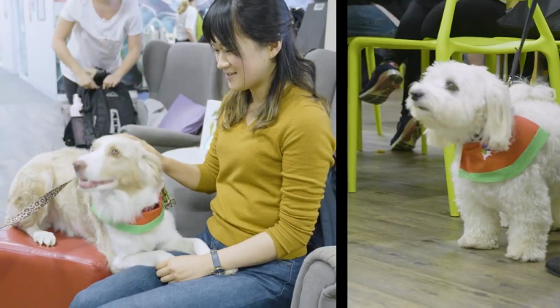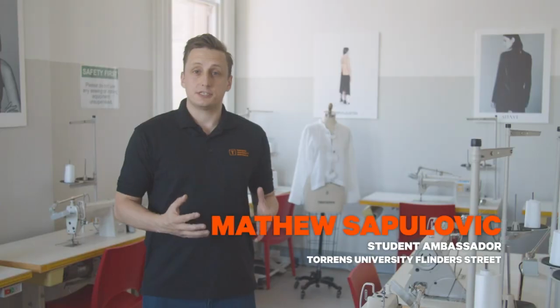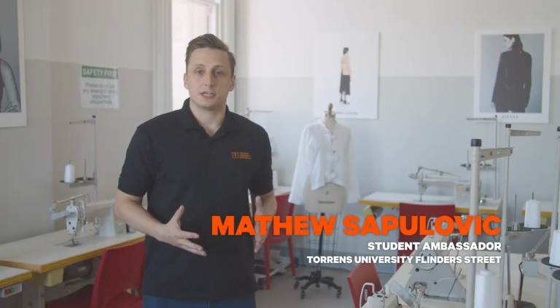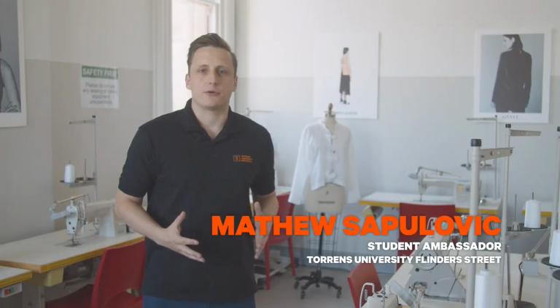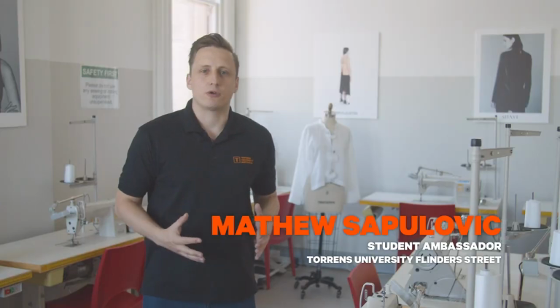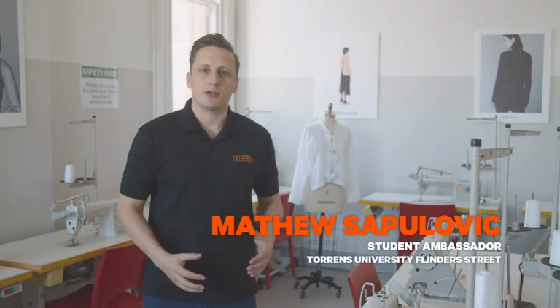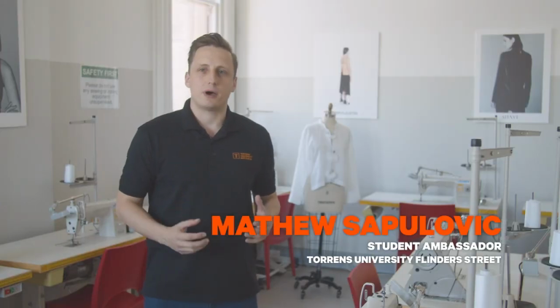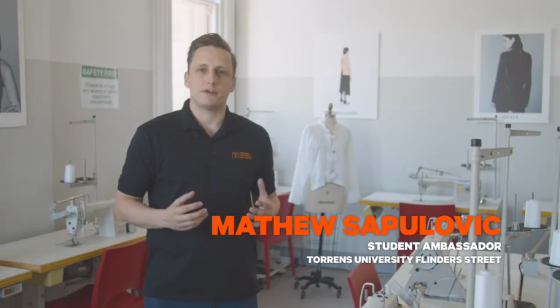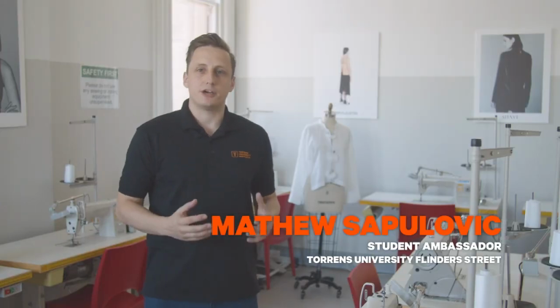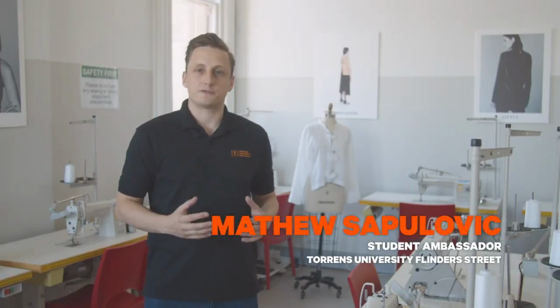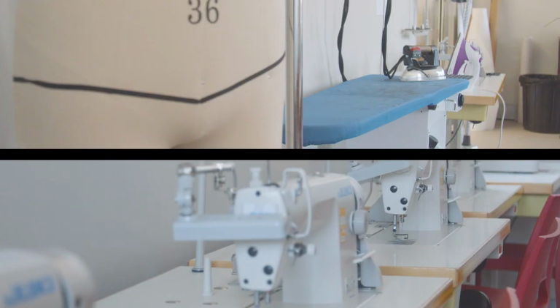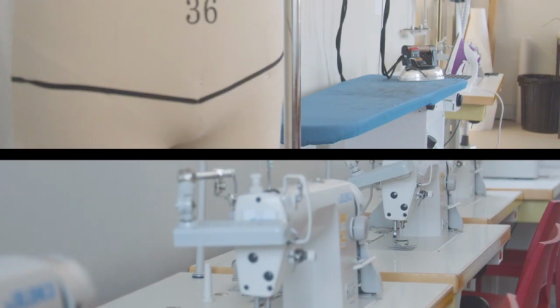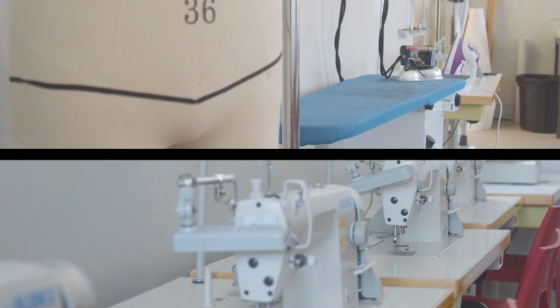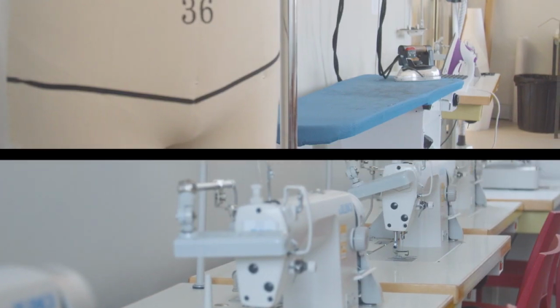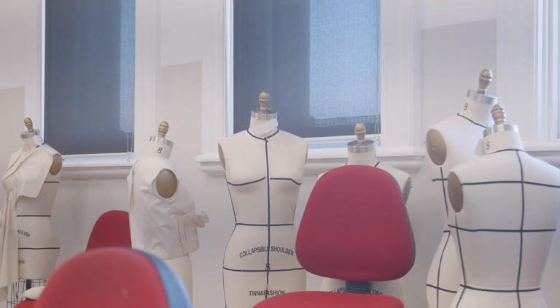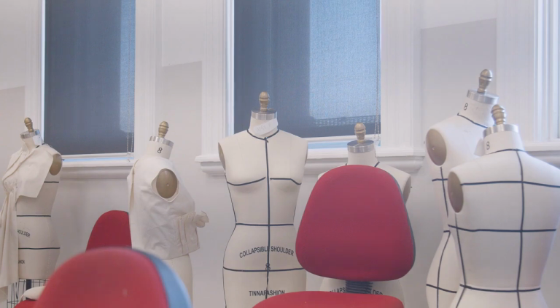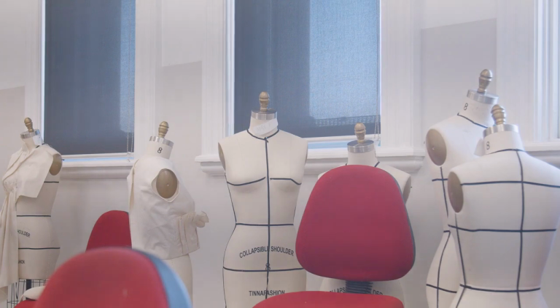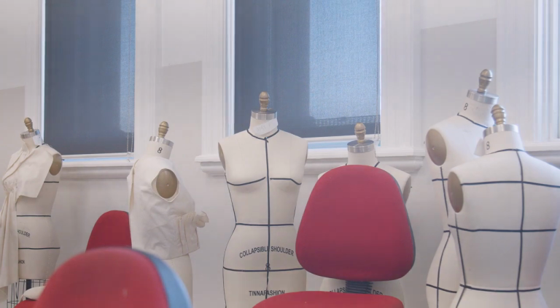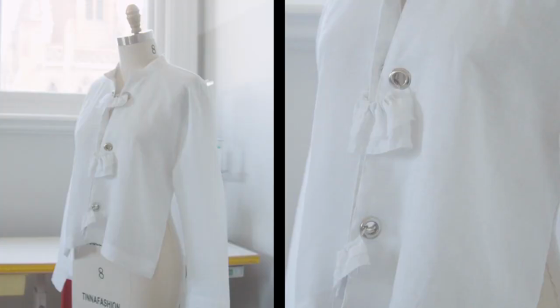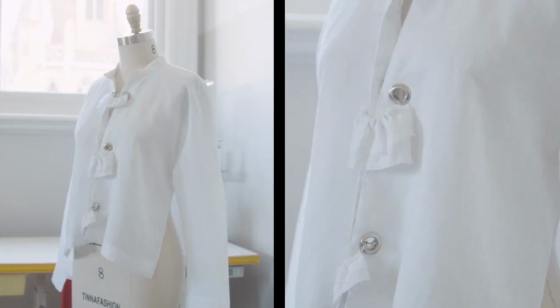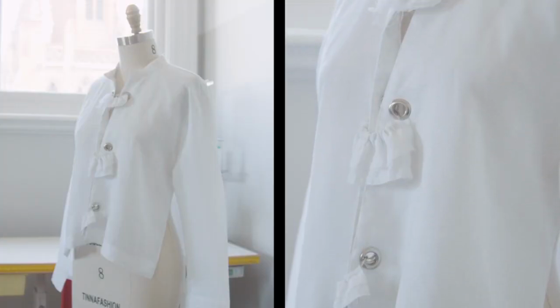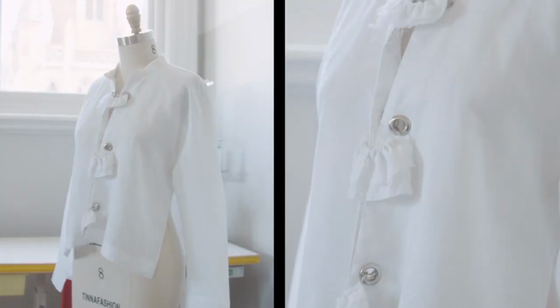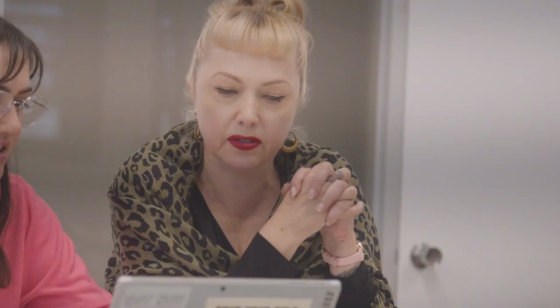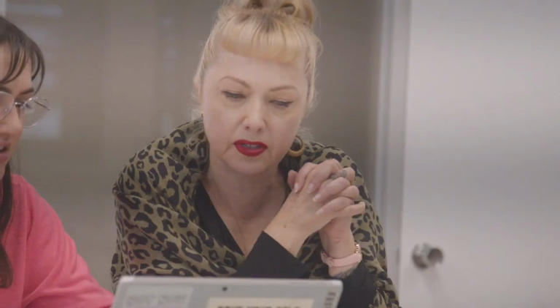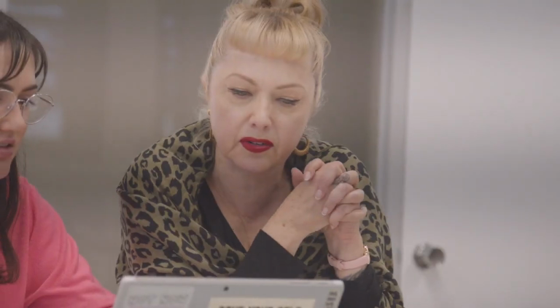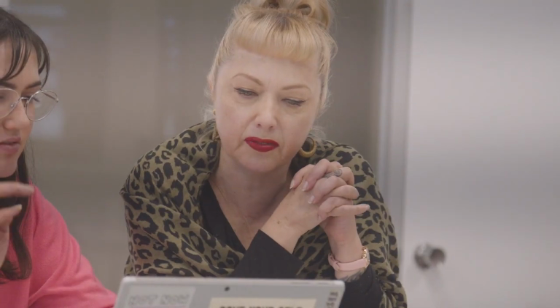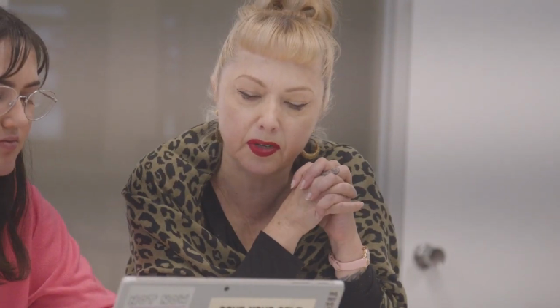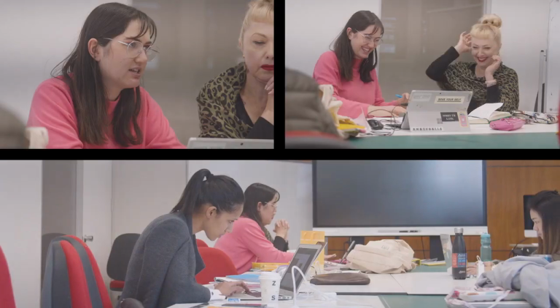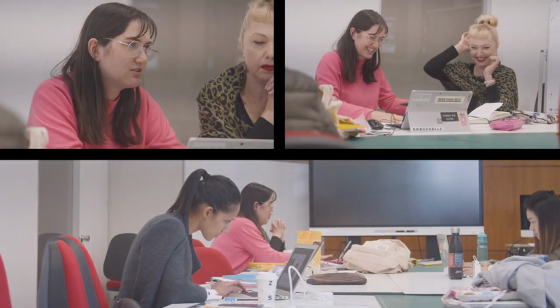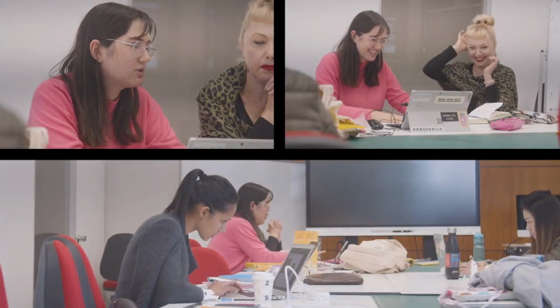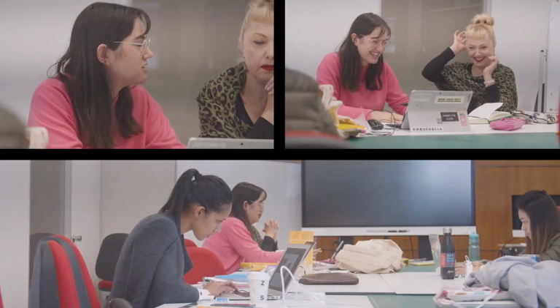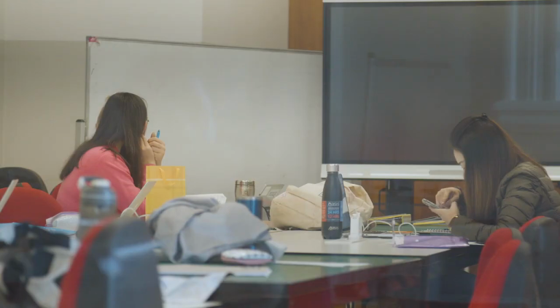This is our sewing room, a part of our fashion facilities. Students get the opportunity to get hands-on, create their garment designs and bring them to life.